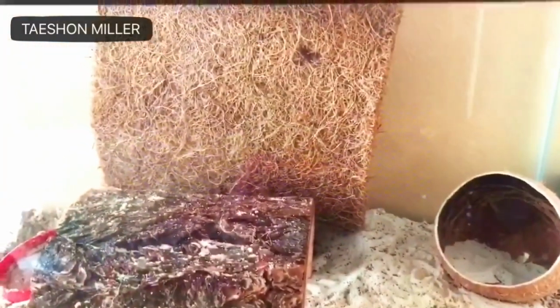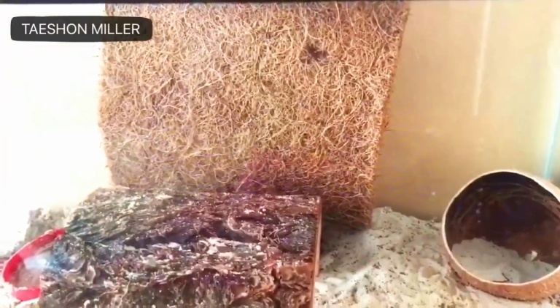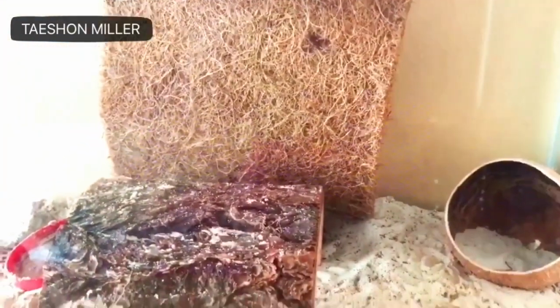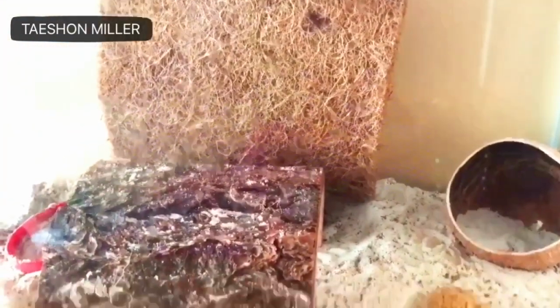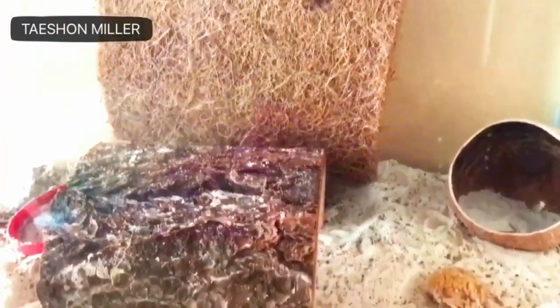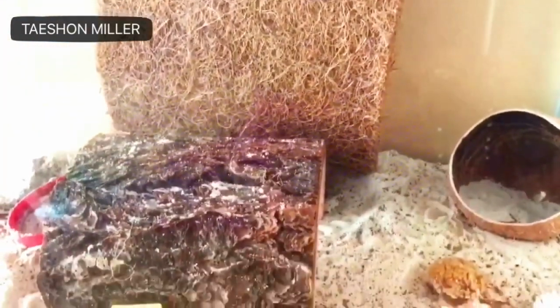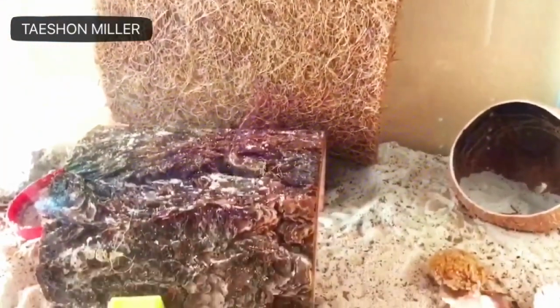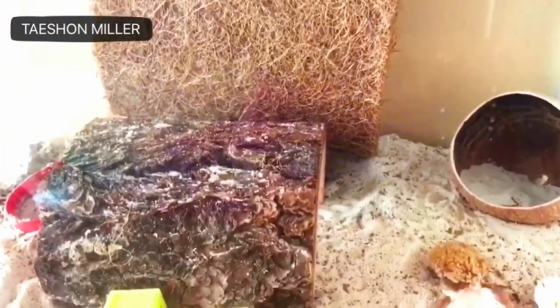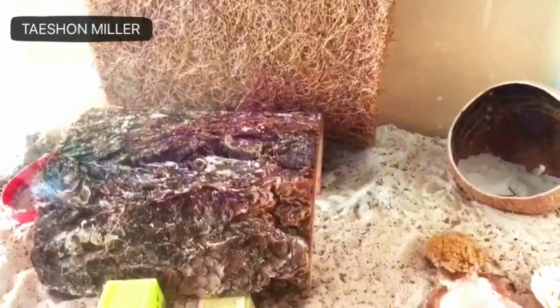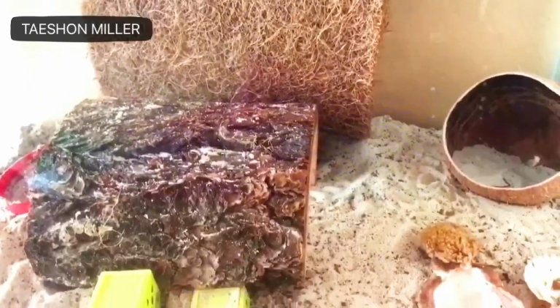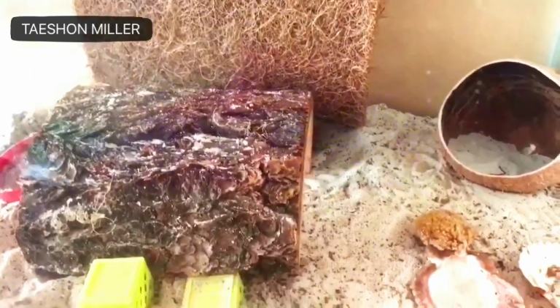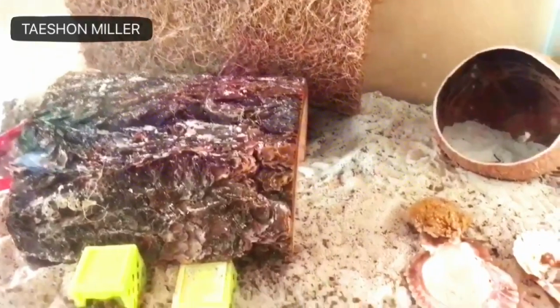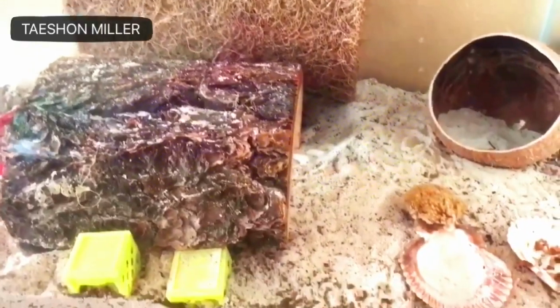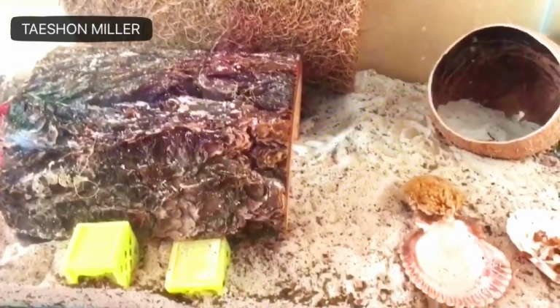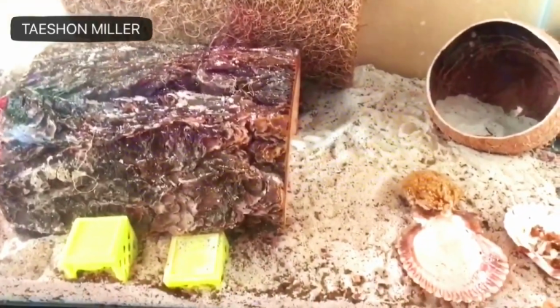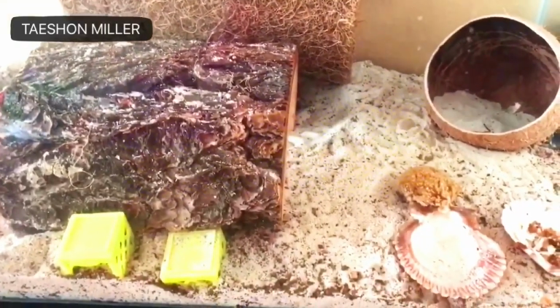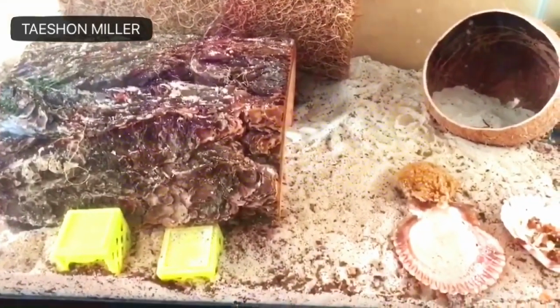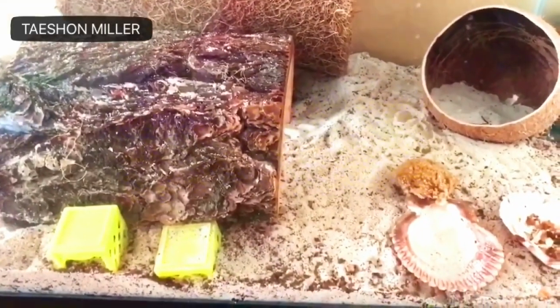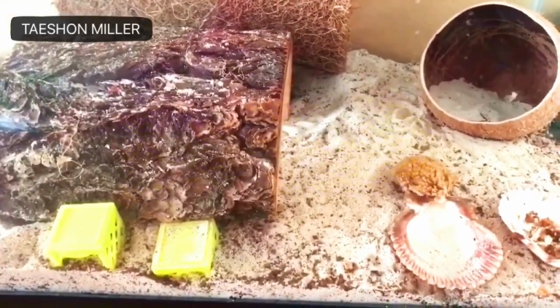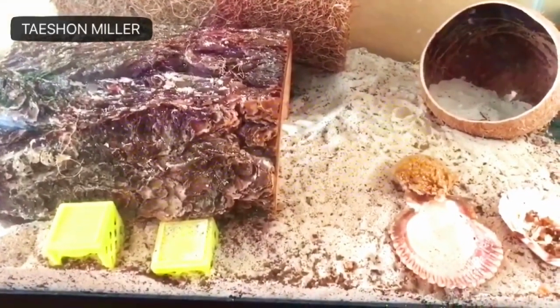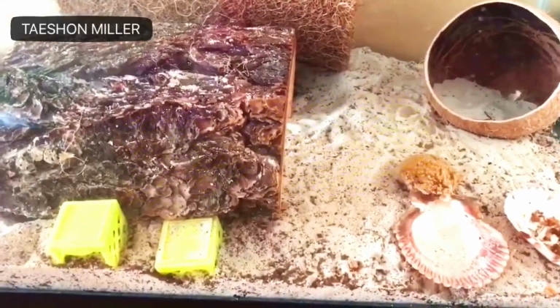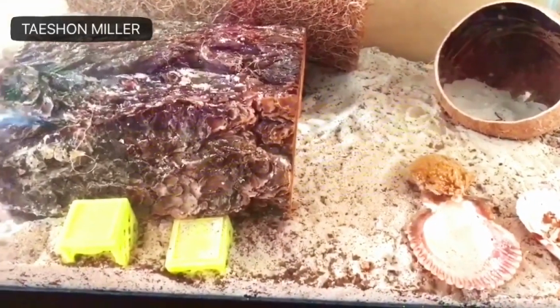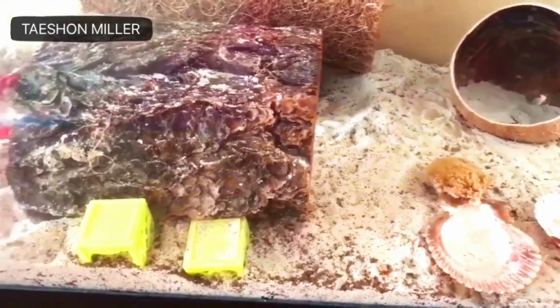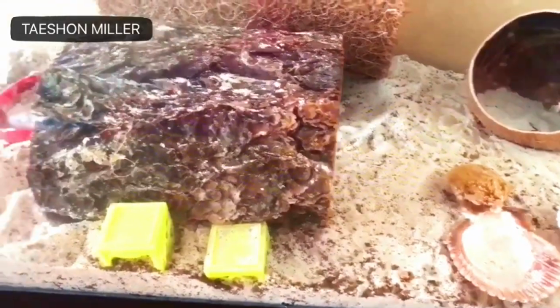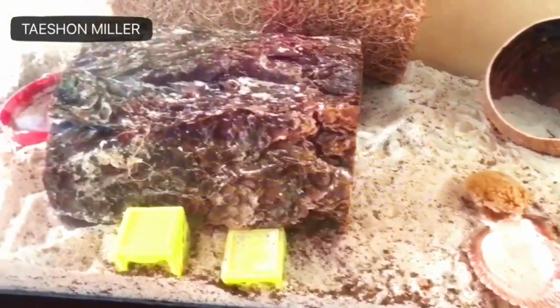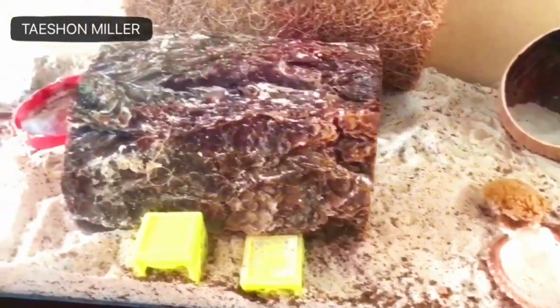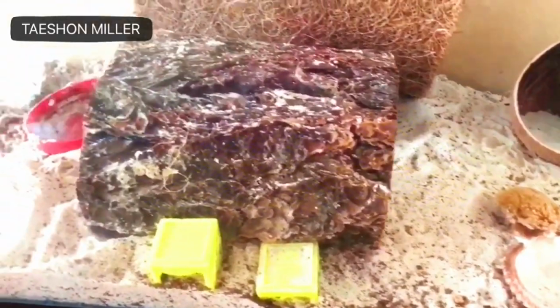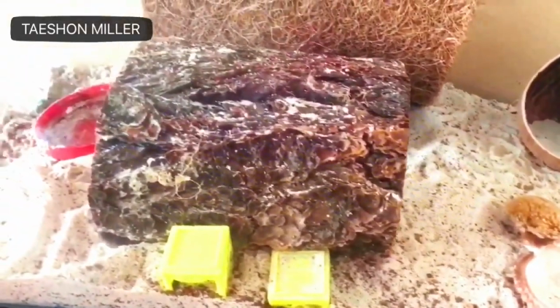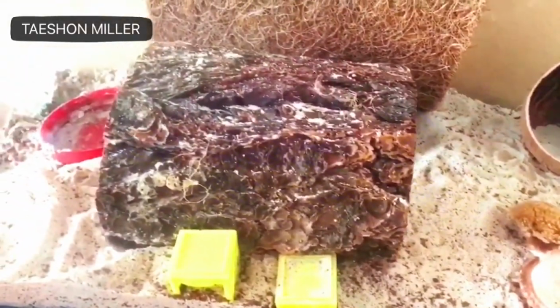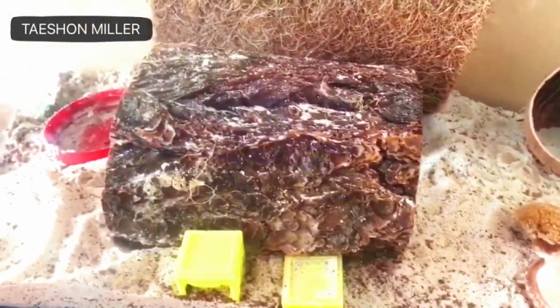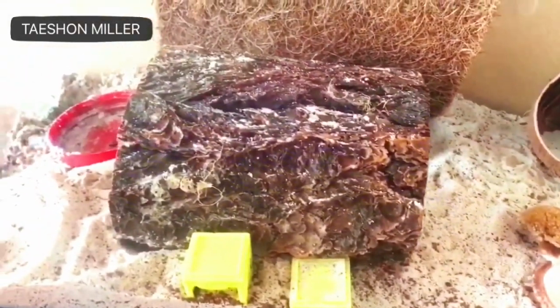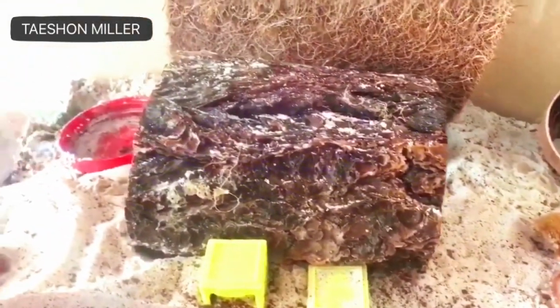So this is how their tank currently looks. They destroyed everything, as they often do.